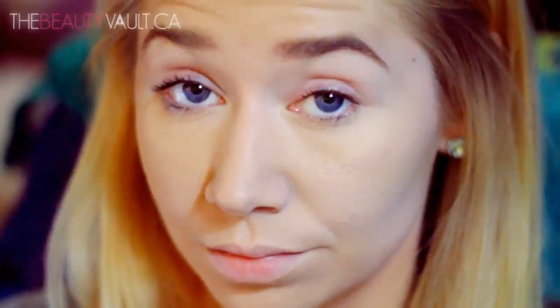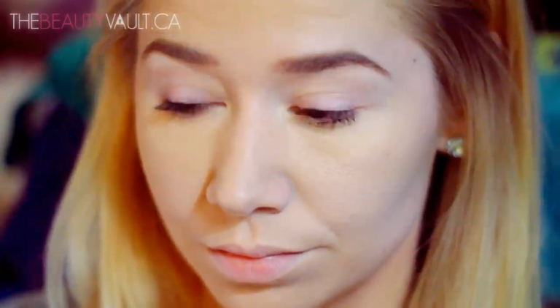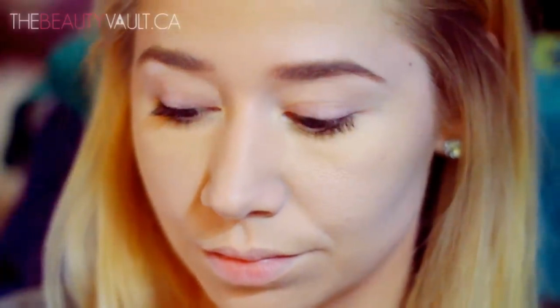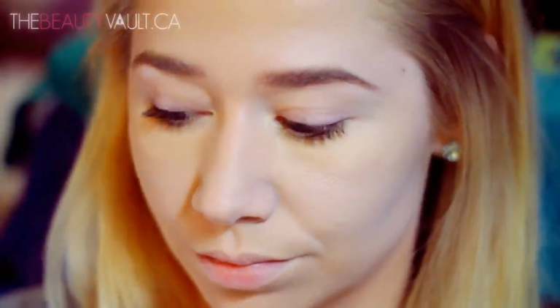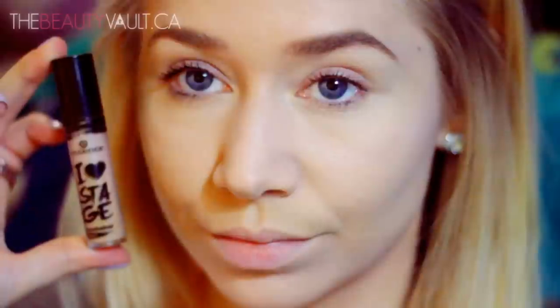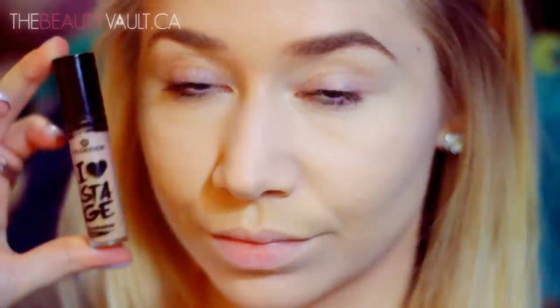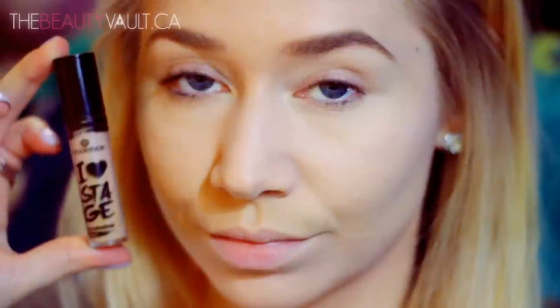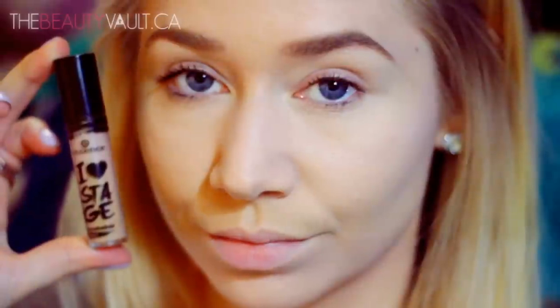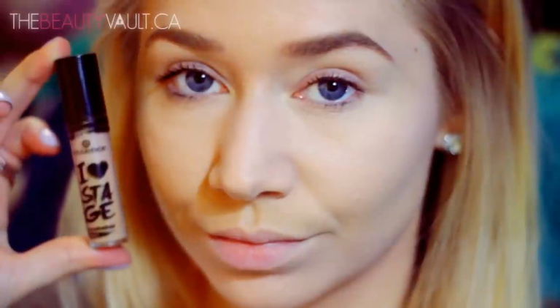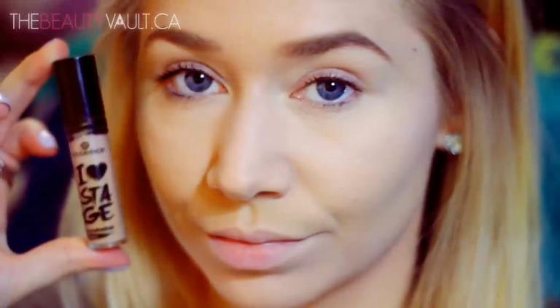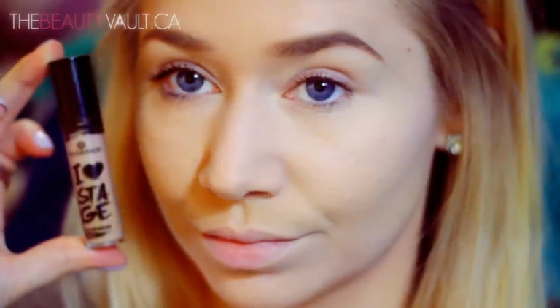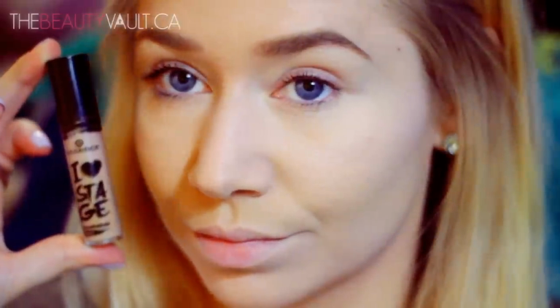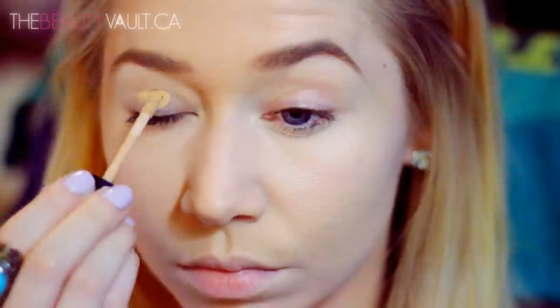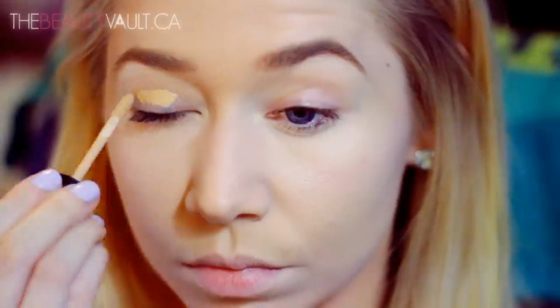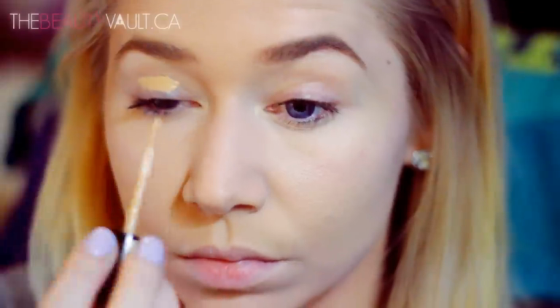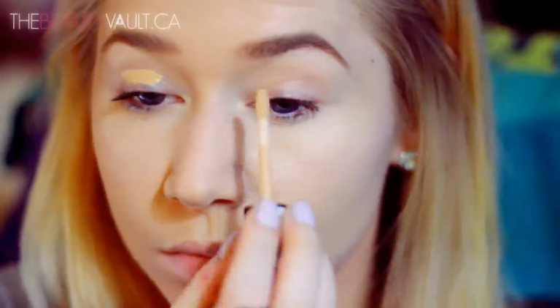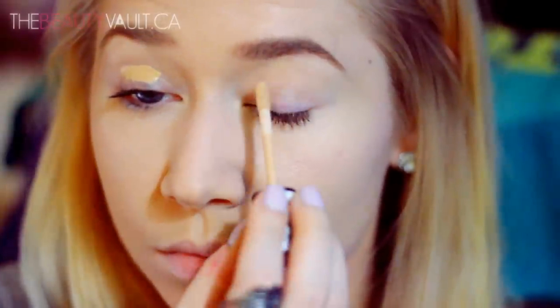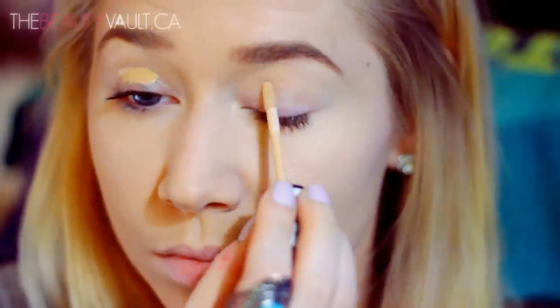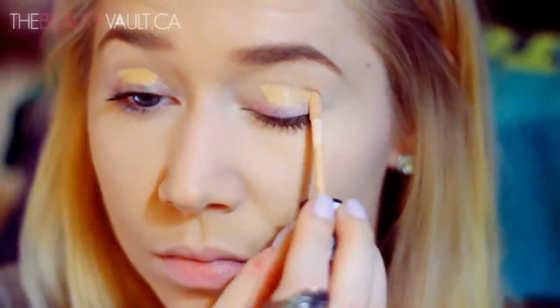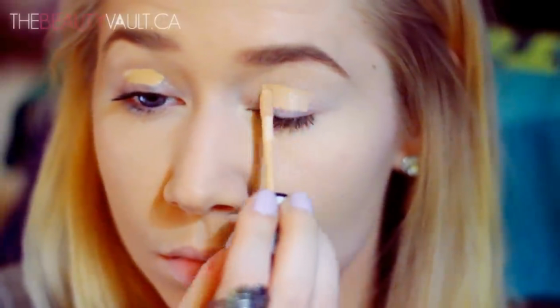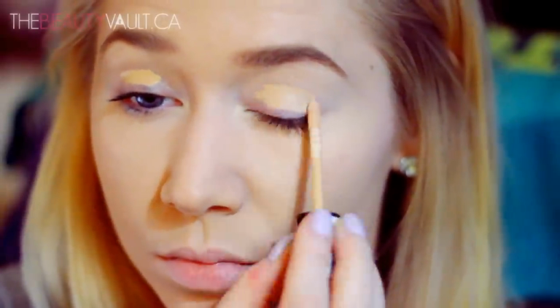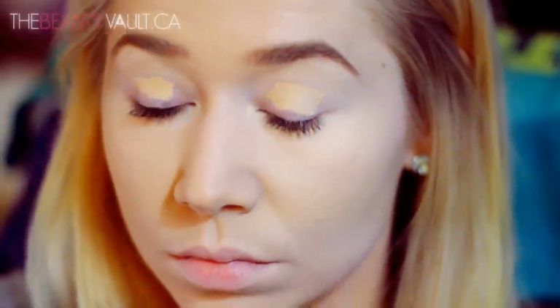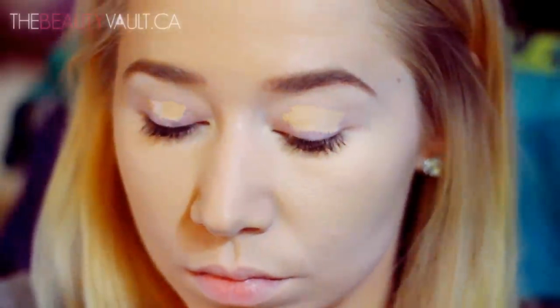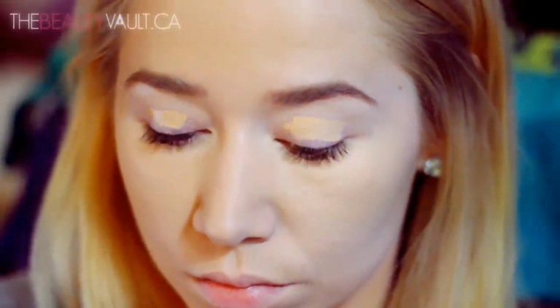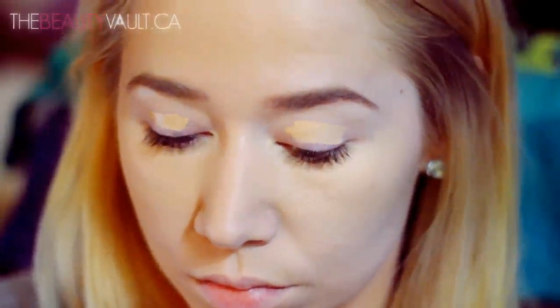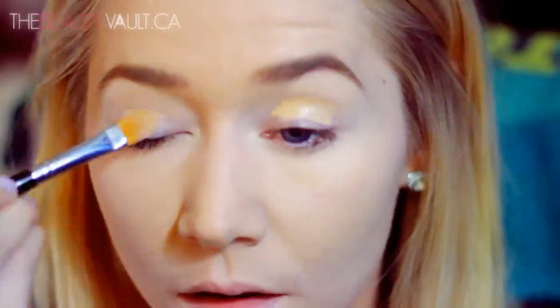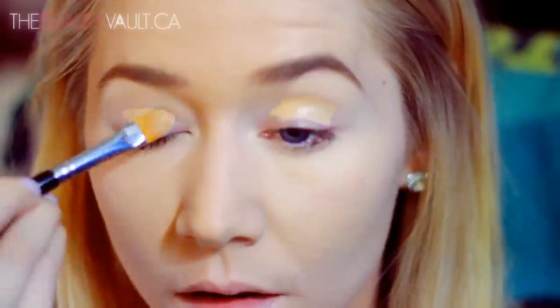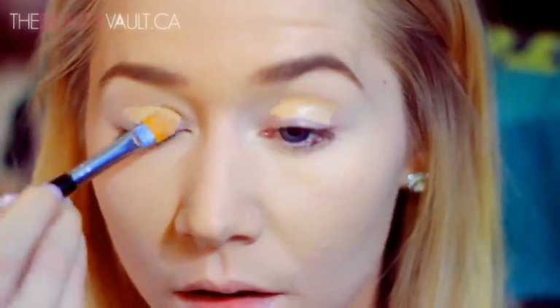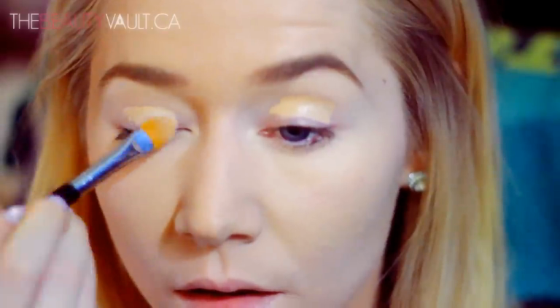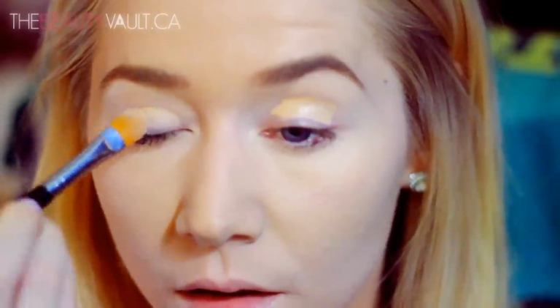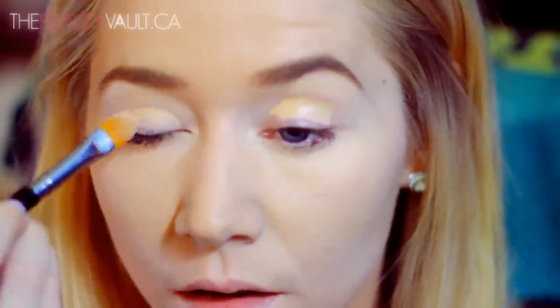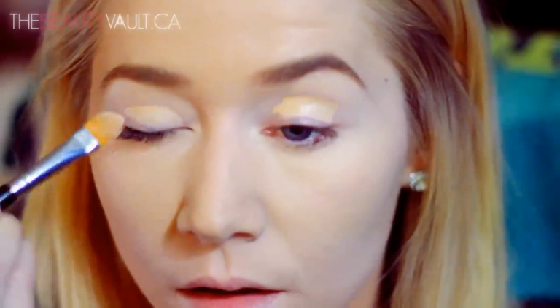As usual, I'm going to be using the Essence Eye Heart Stage Eyeshadow Base, and I'm applying it with a synthetic brush.